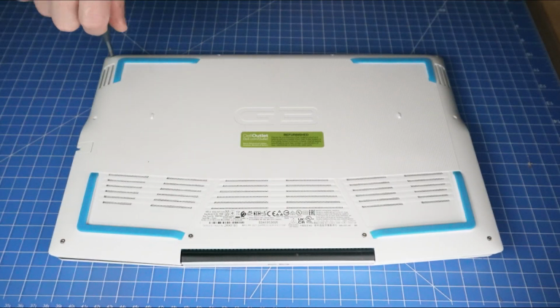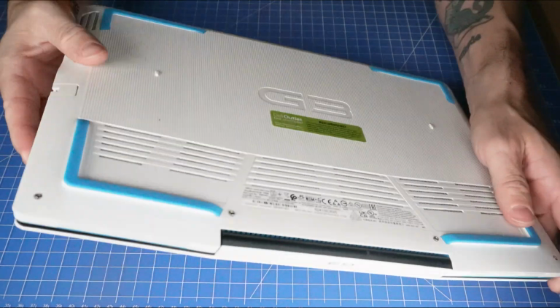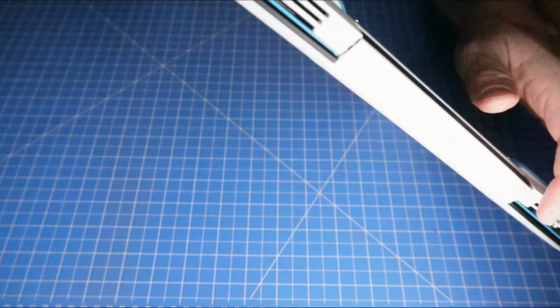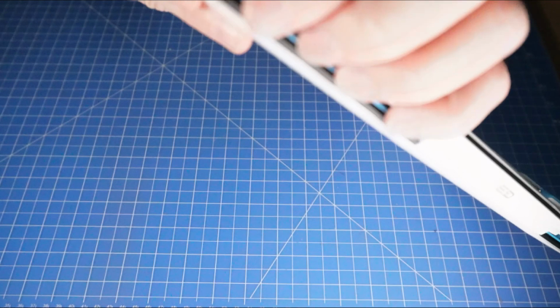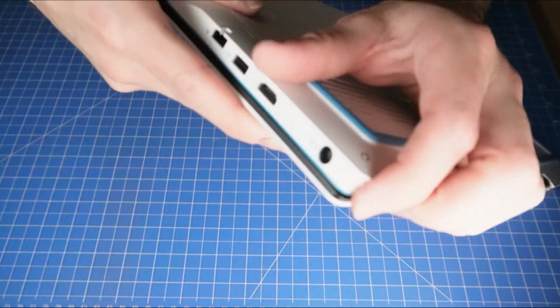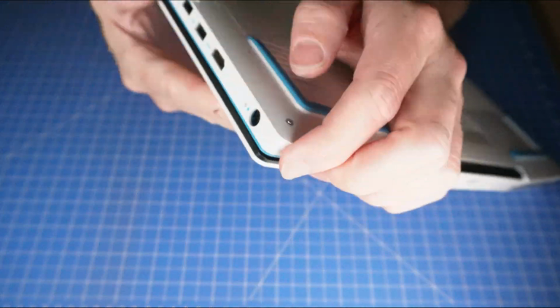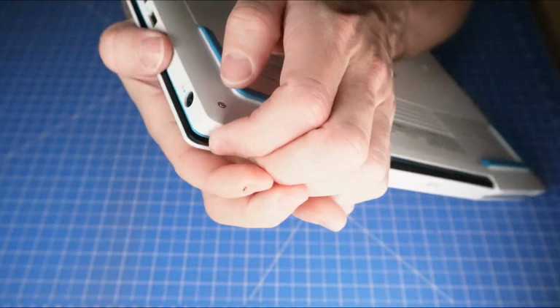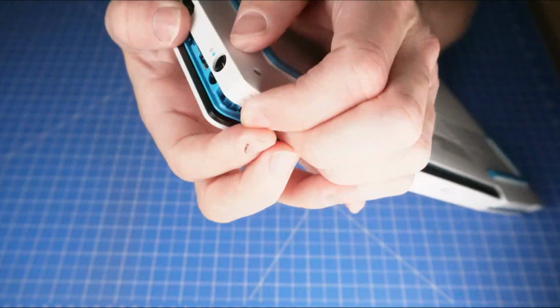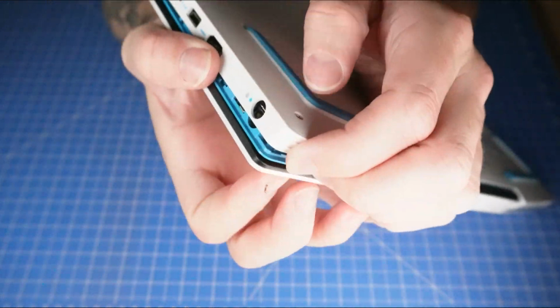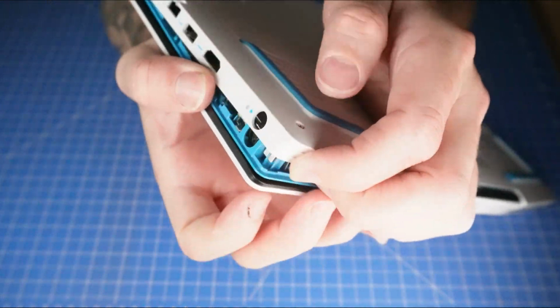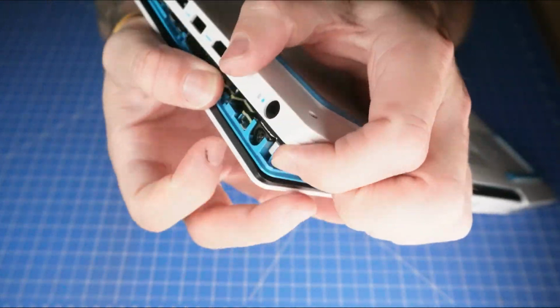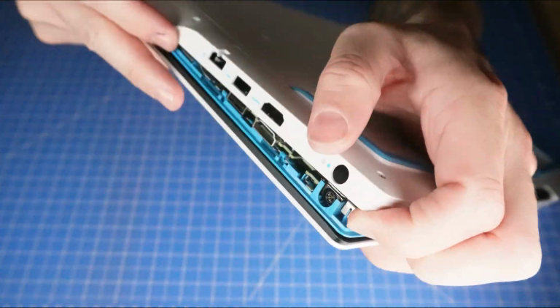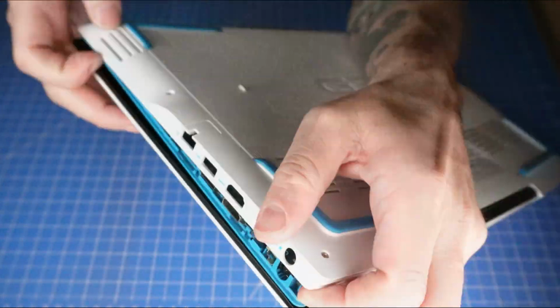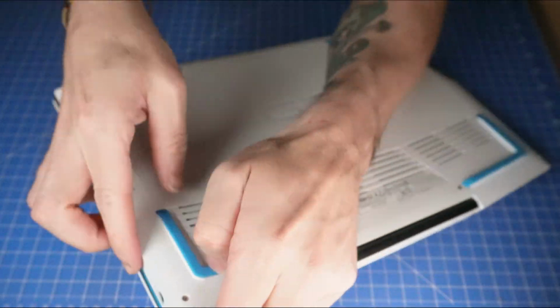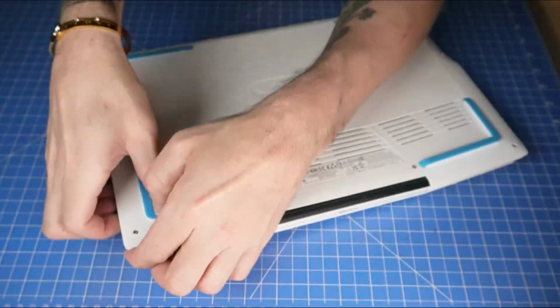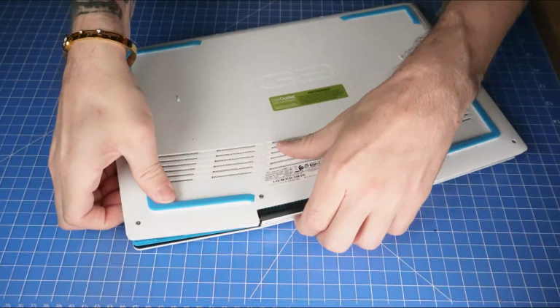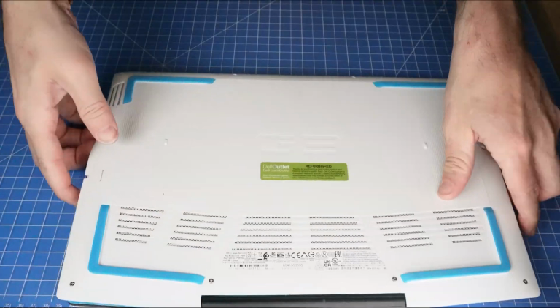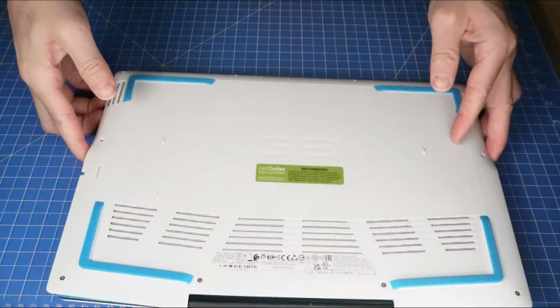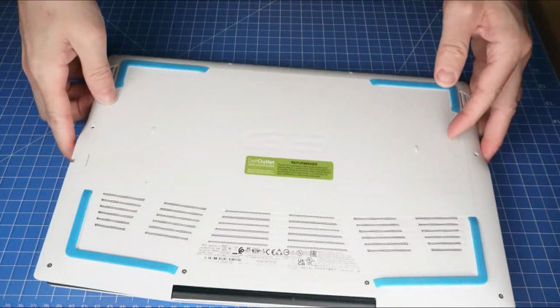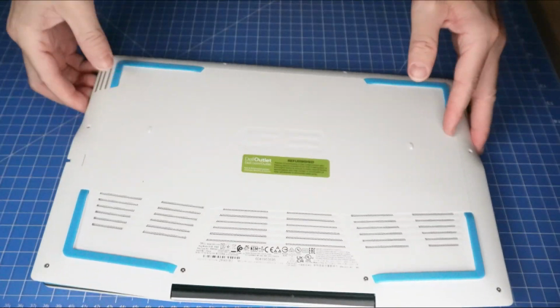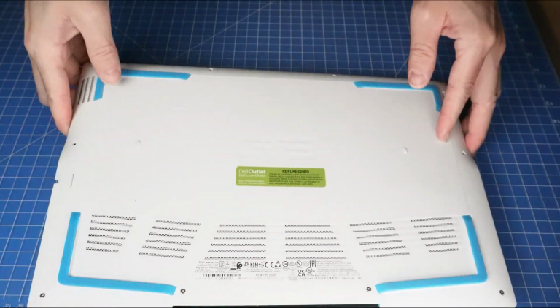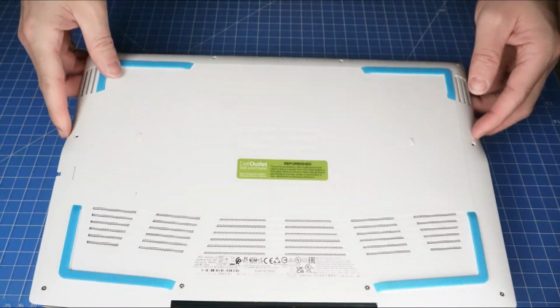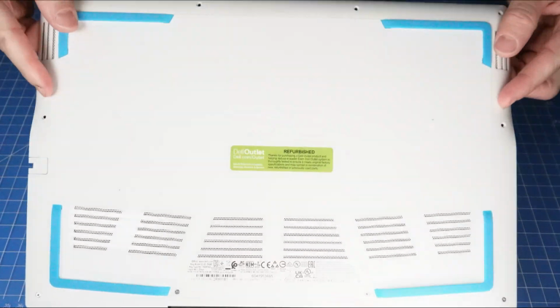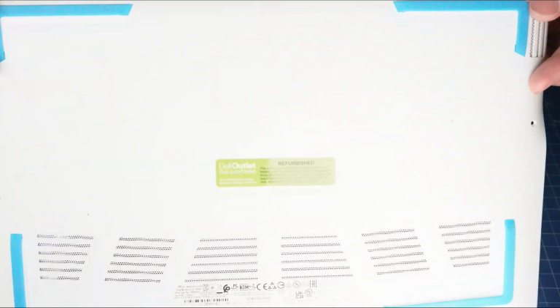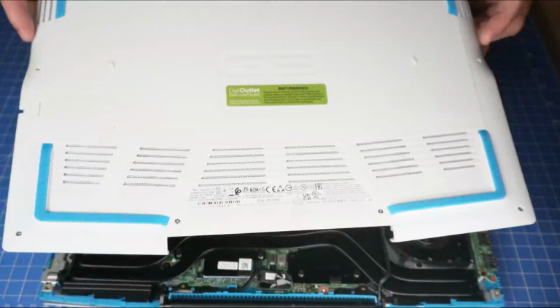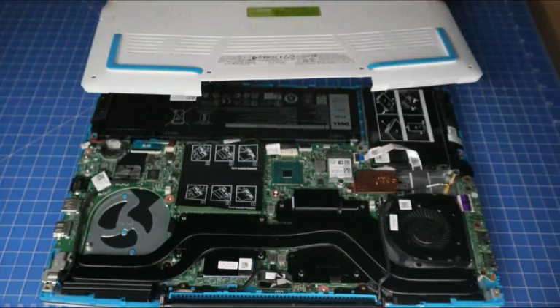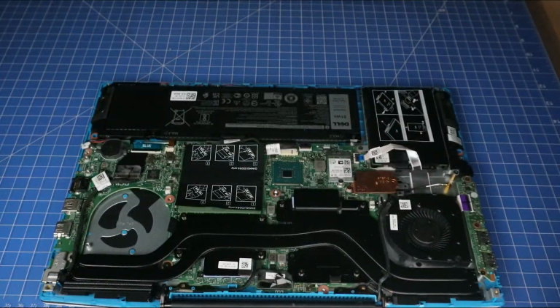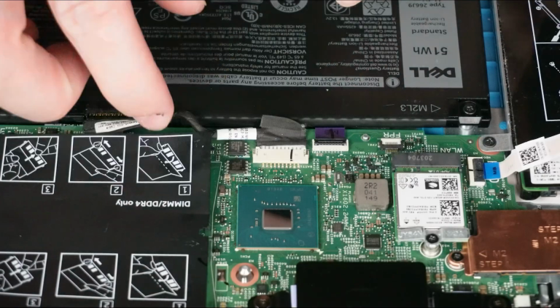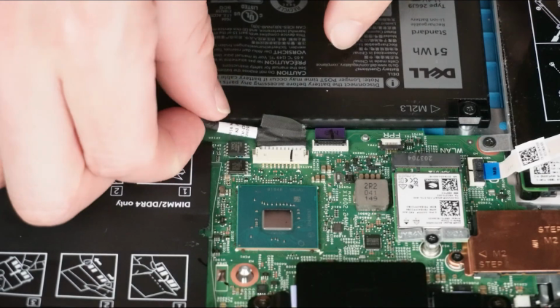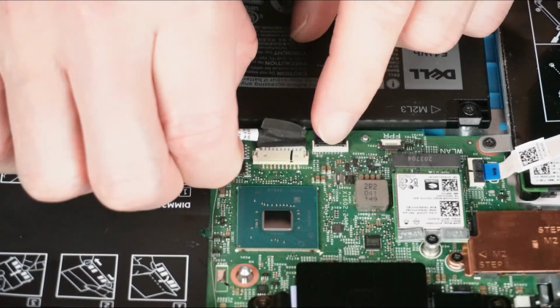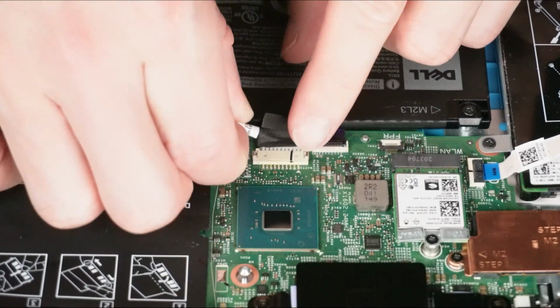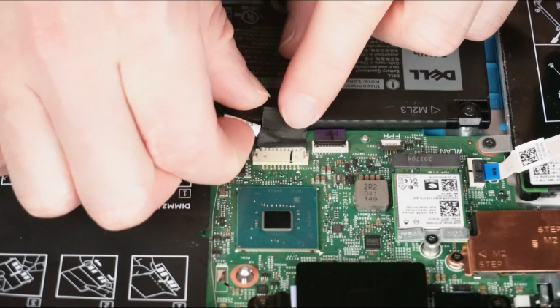Now use your fingers or a plastic scribe to pry apart and remove the bottom base cover. Now disconnect the battery.